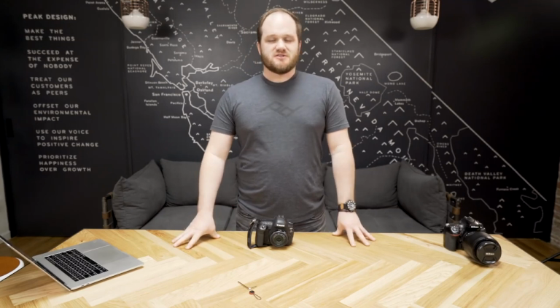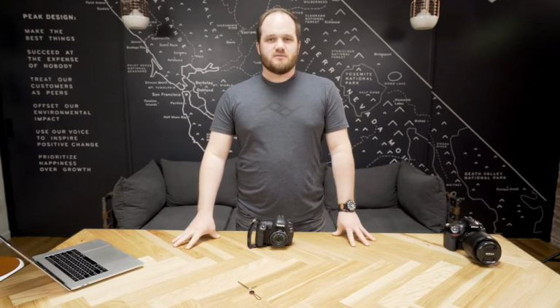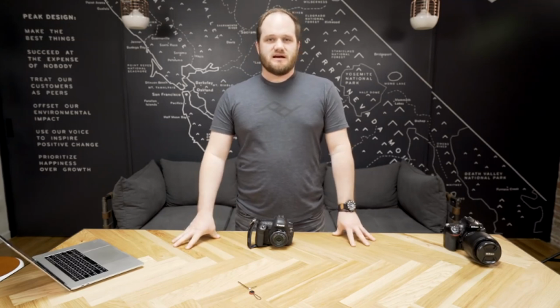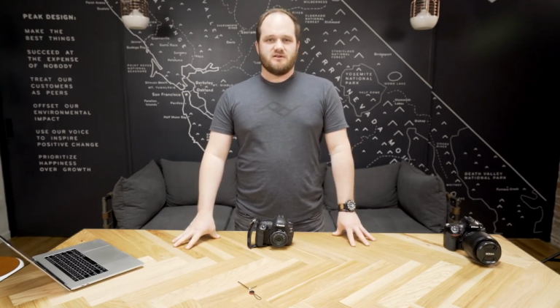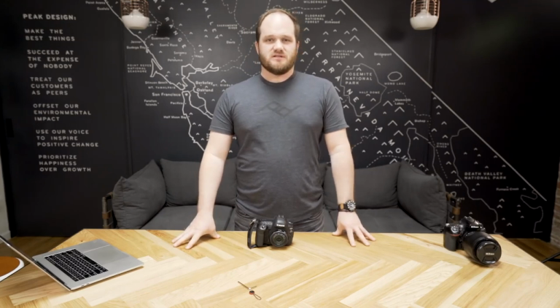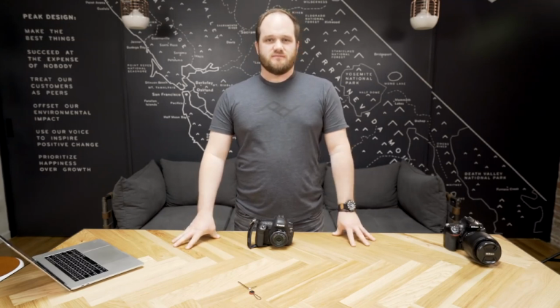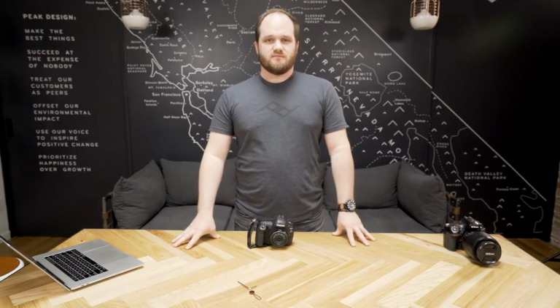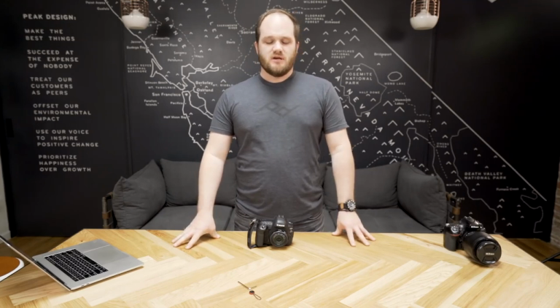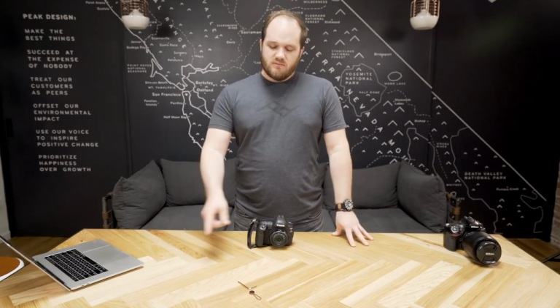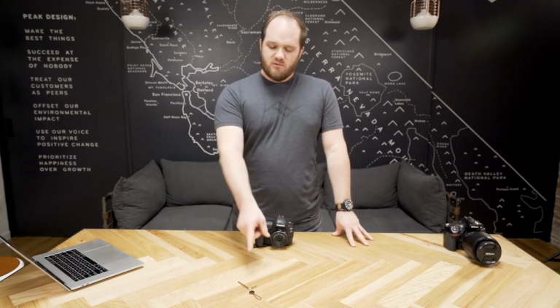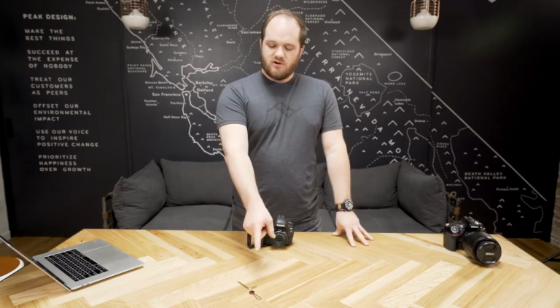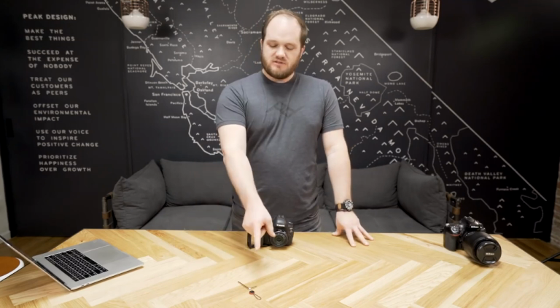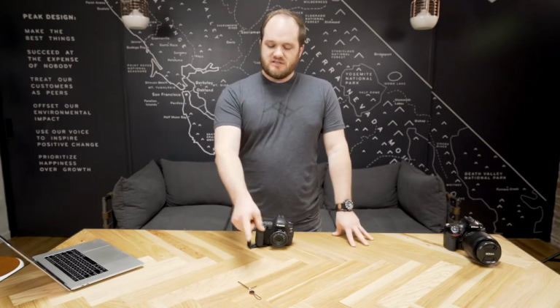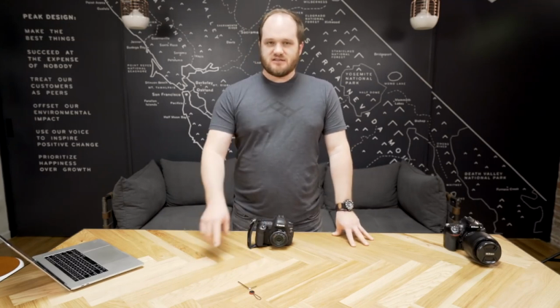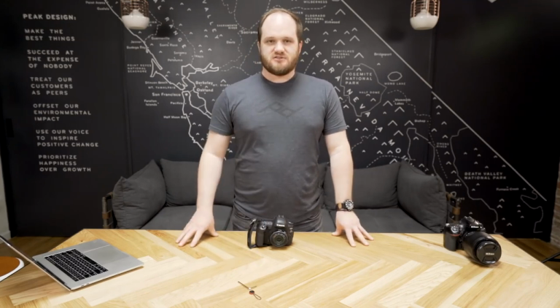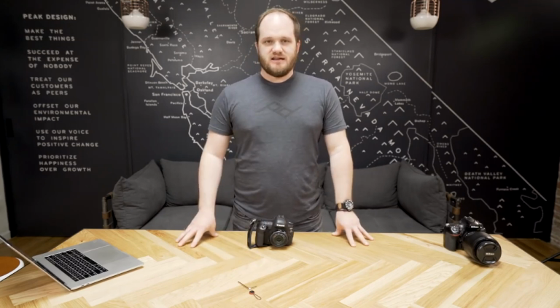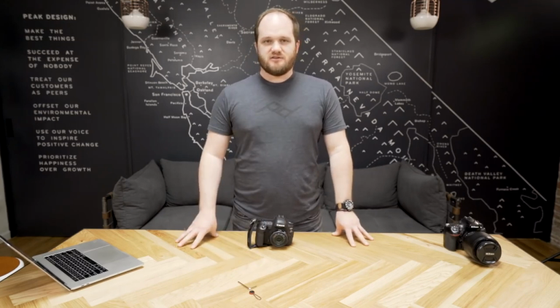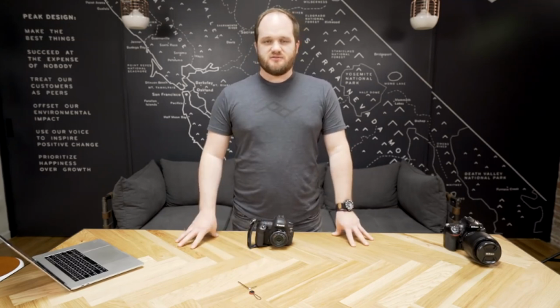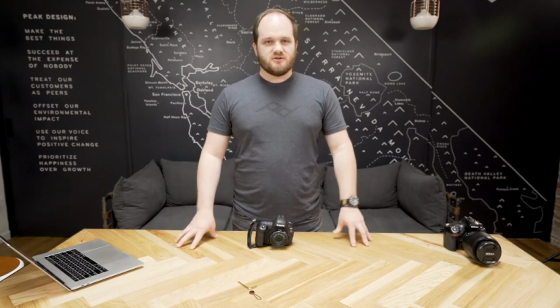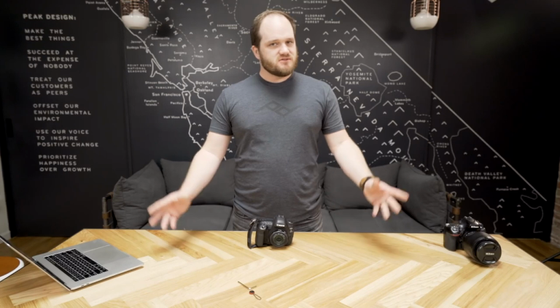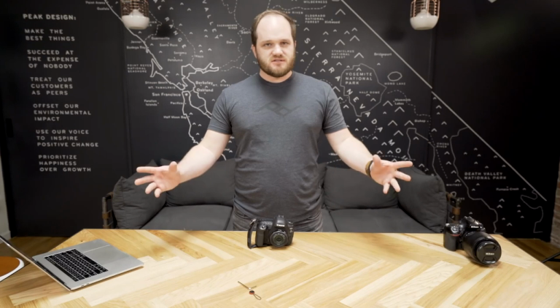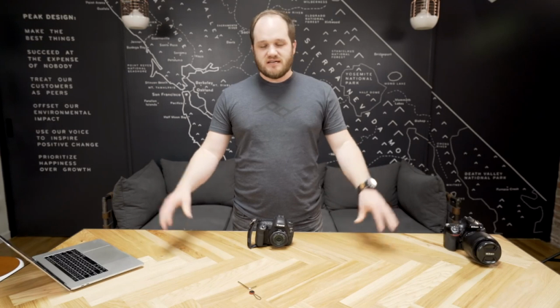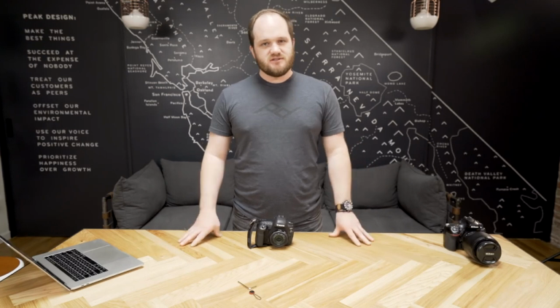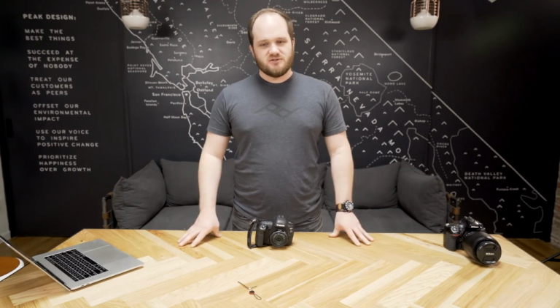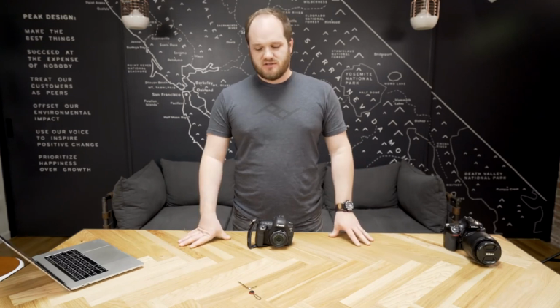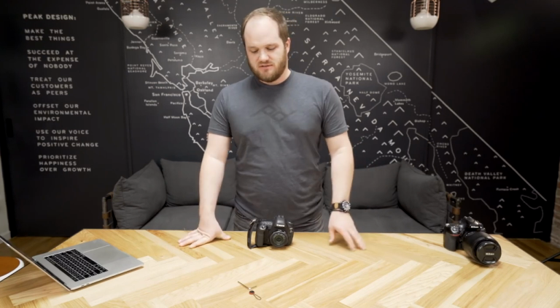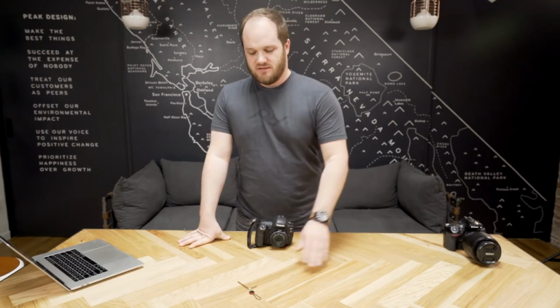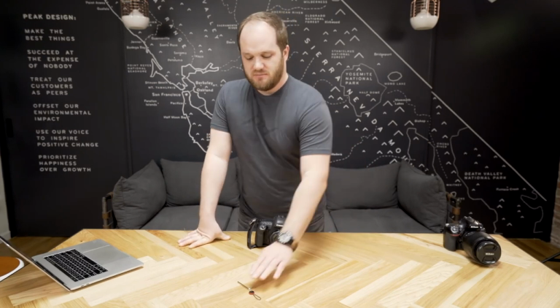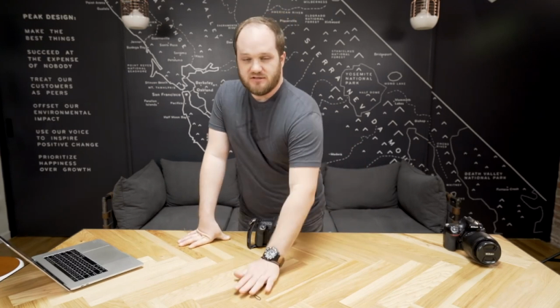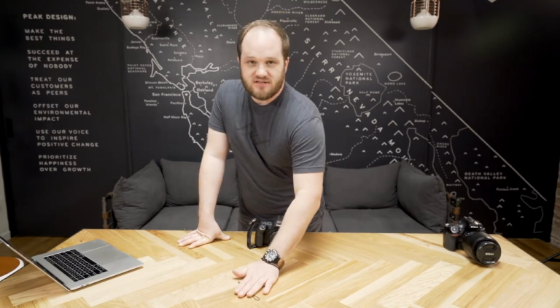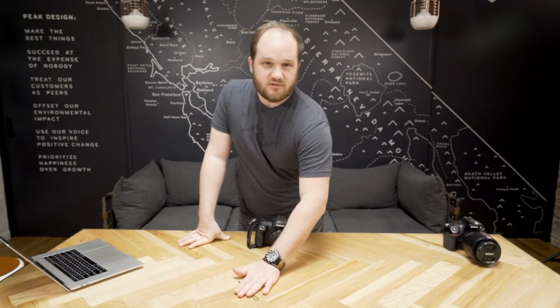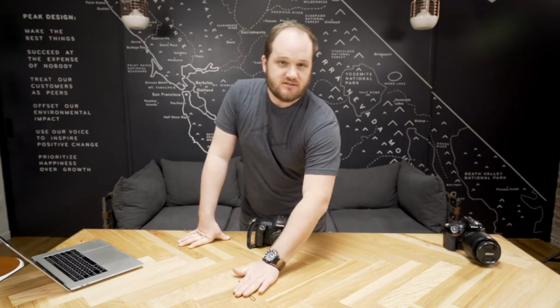Alright, the Clutch is installed. Now let's talk about how to use it. You might be wondering what the extra anchor is for — just in case you lose one, put it in a safe place.